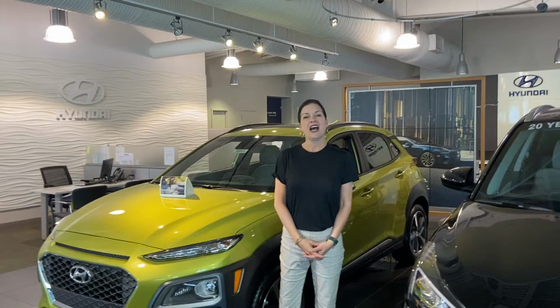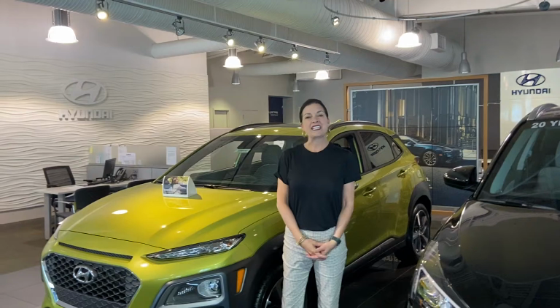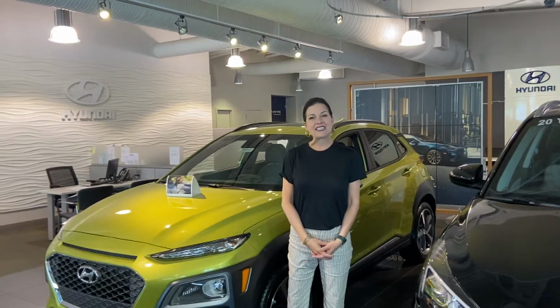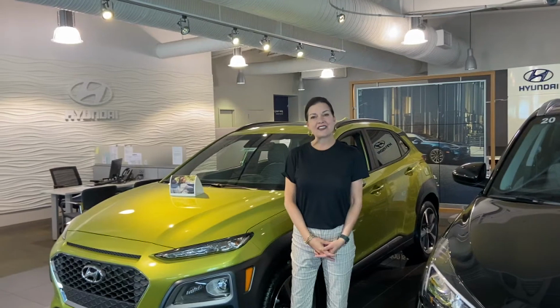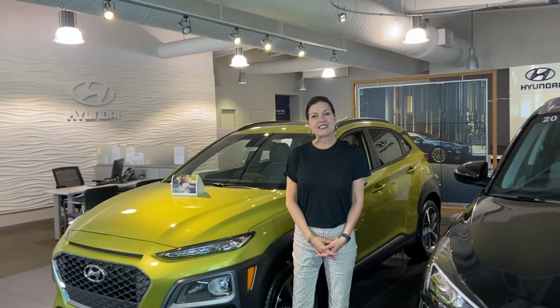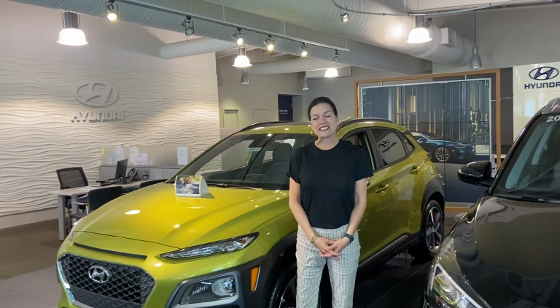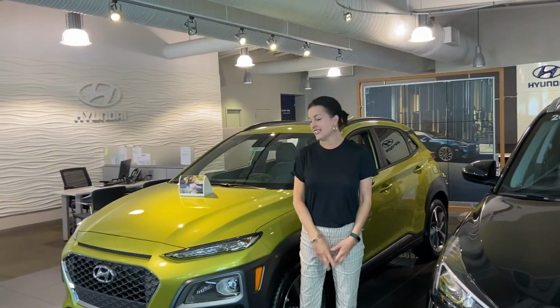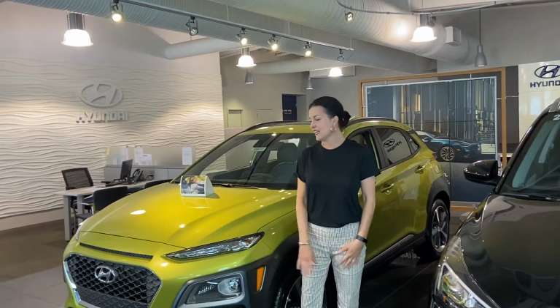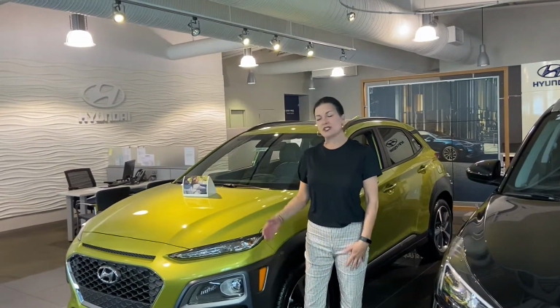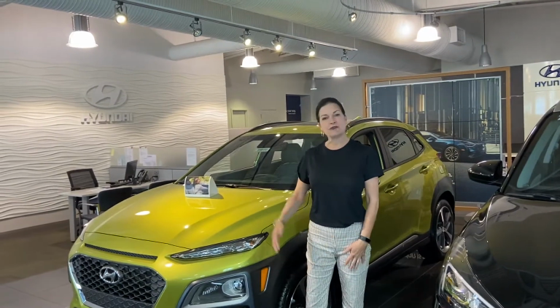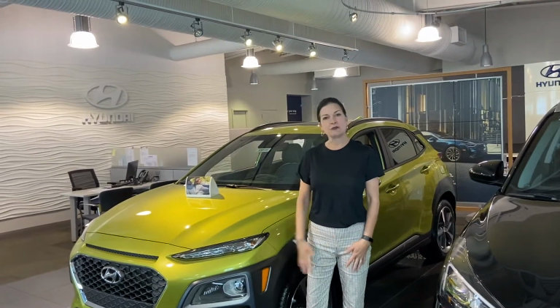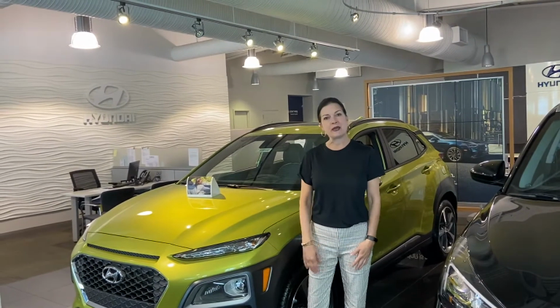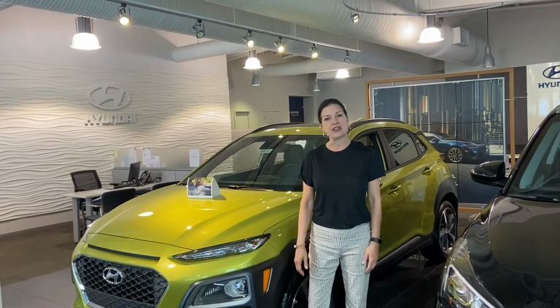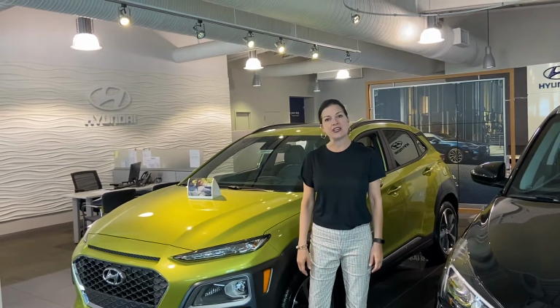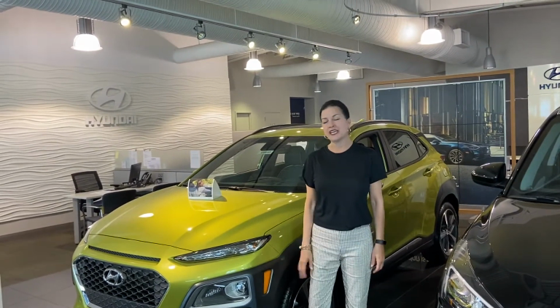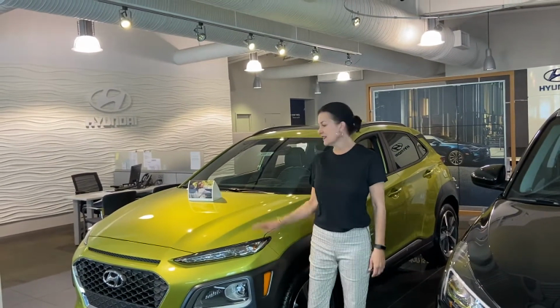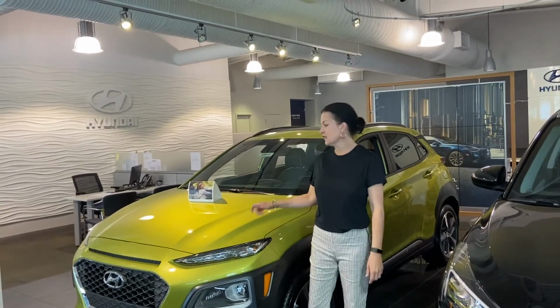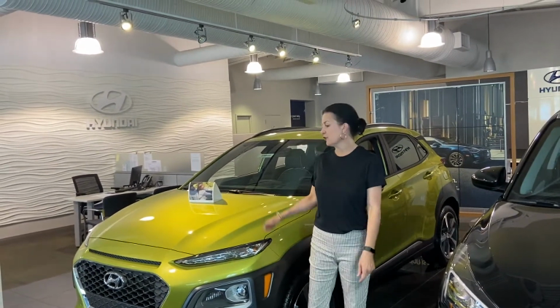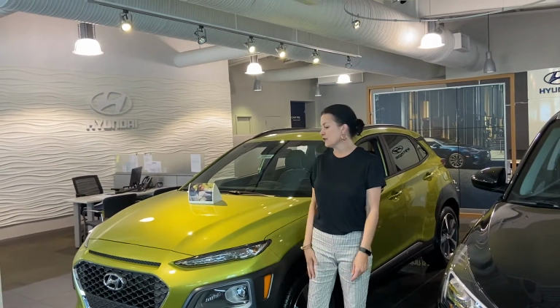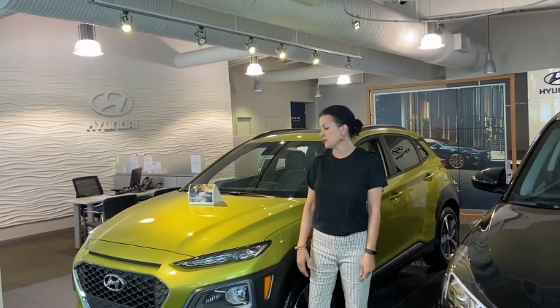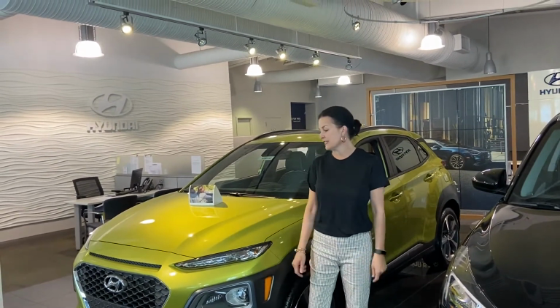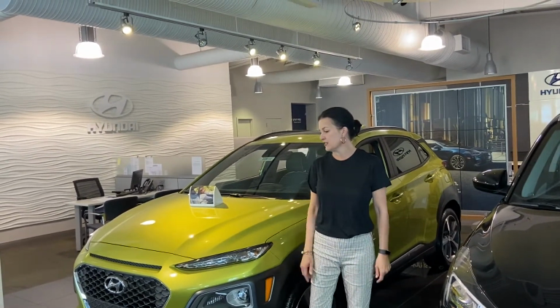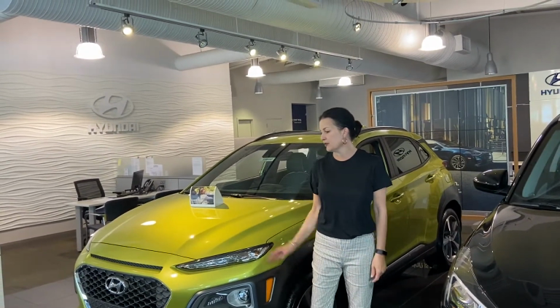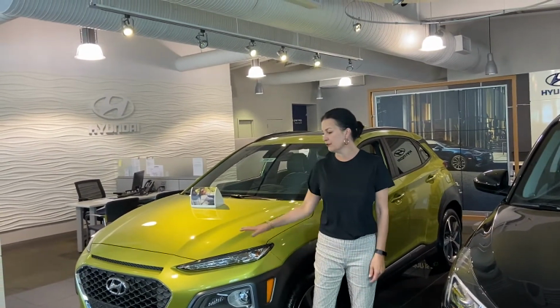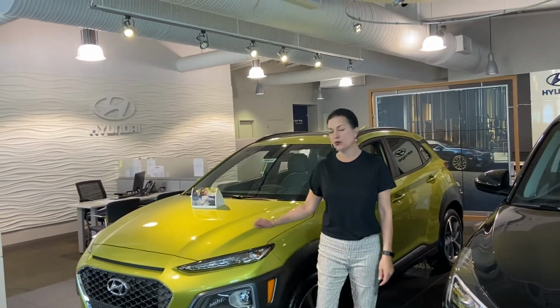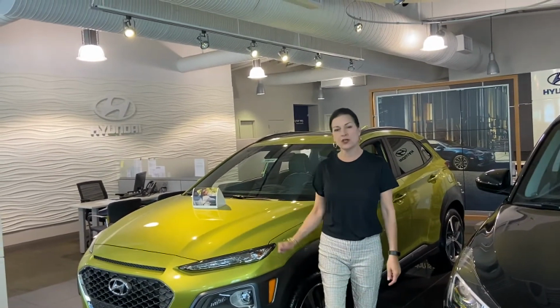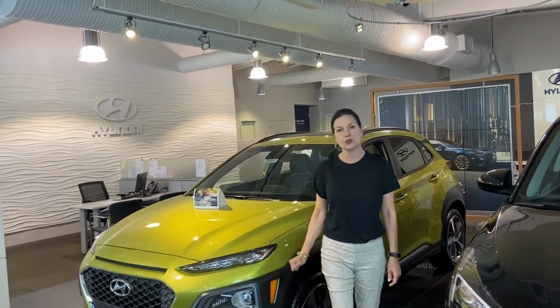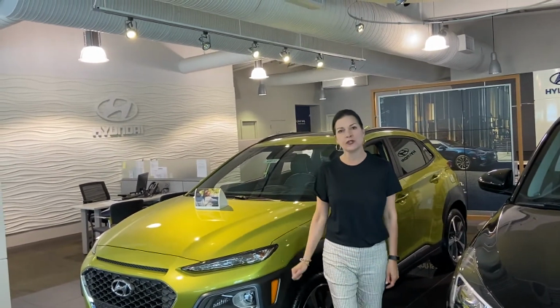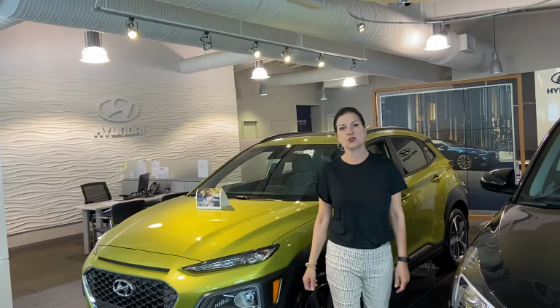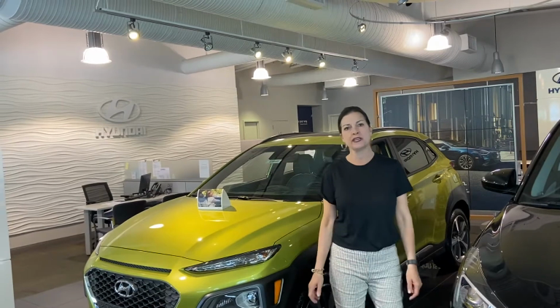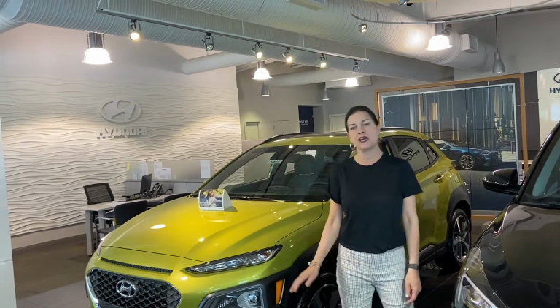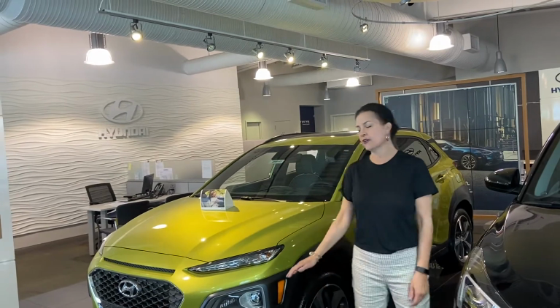Hi Cynthia, this is Sandy coming to you from Tamron Hyundai. Thank you for your interest in this beautiful 2020 Kona.